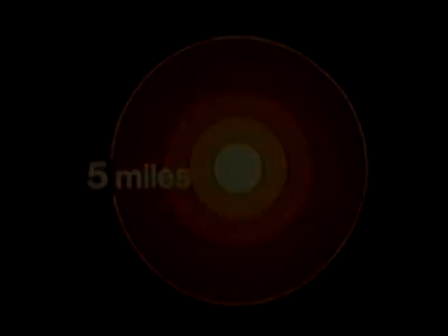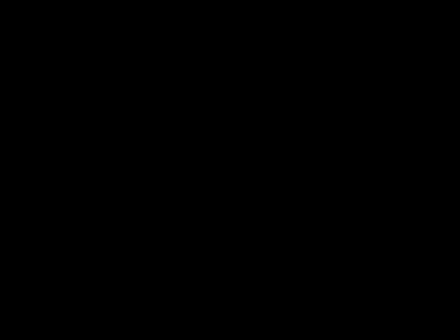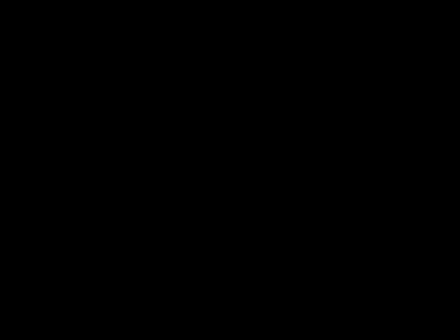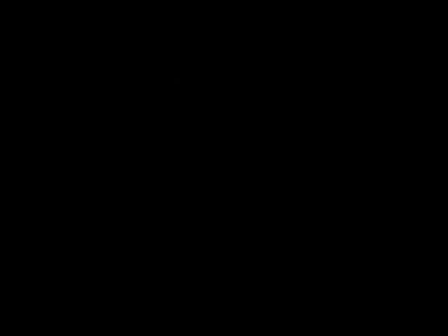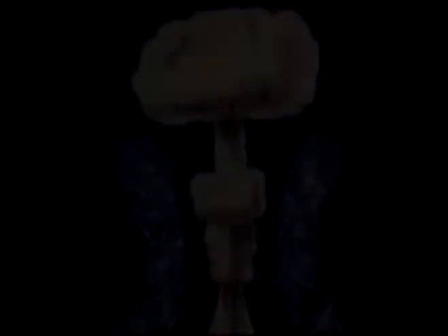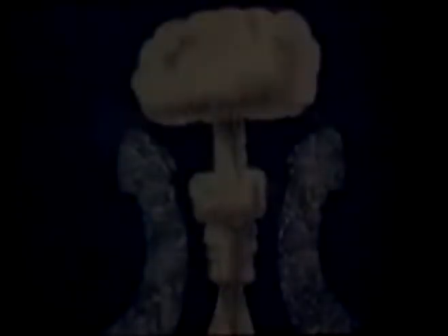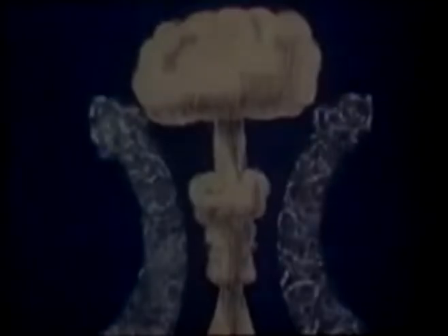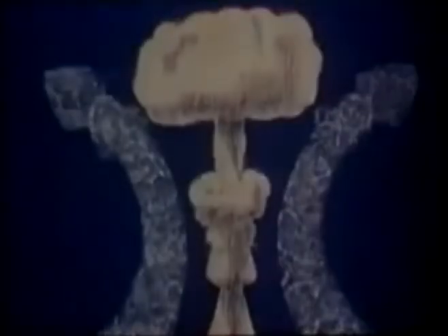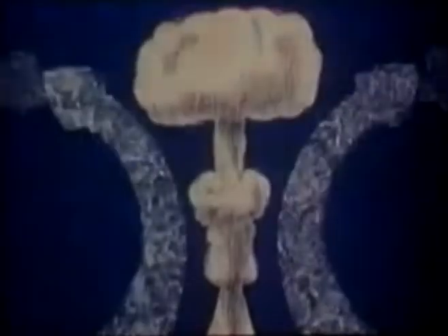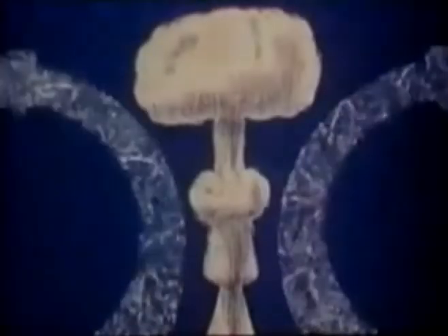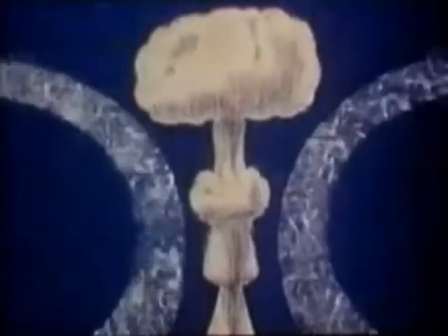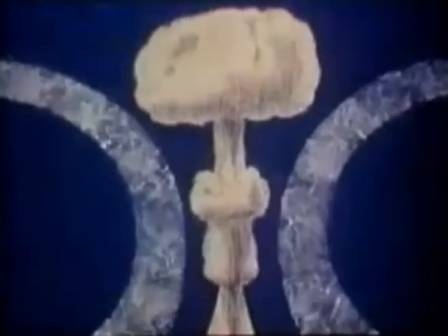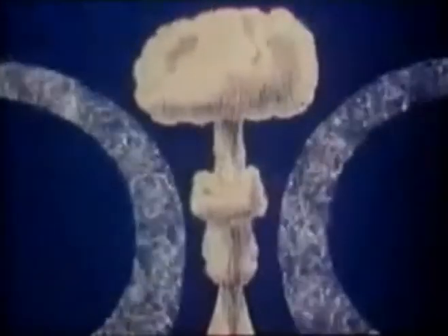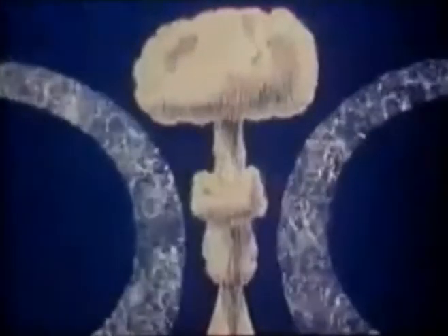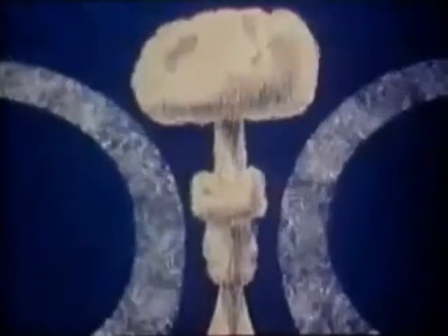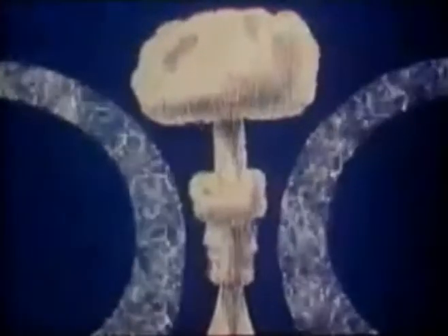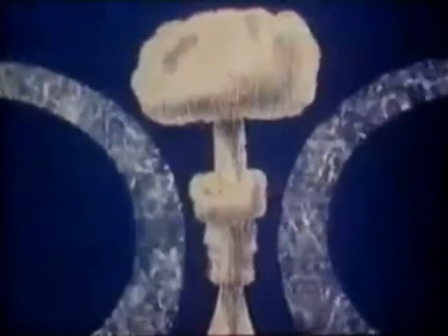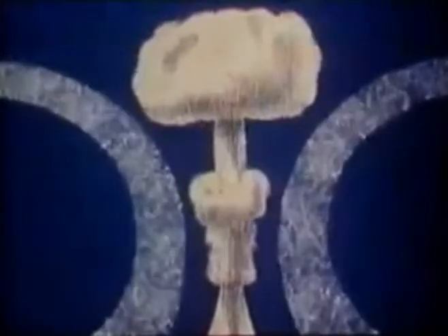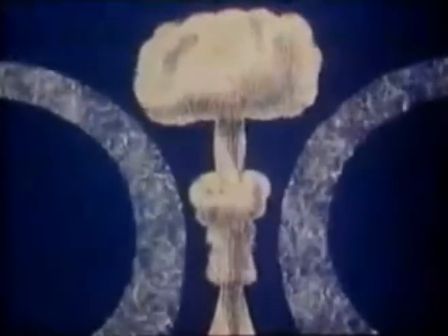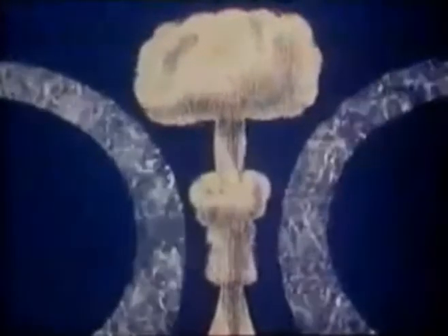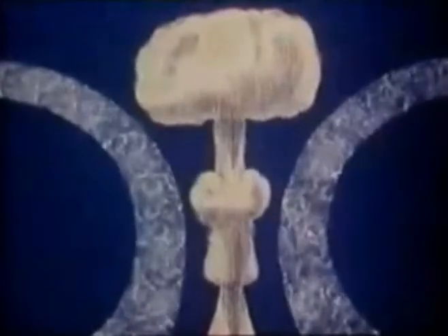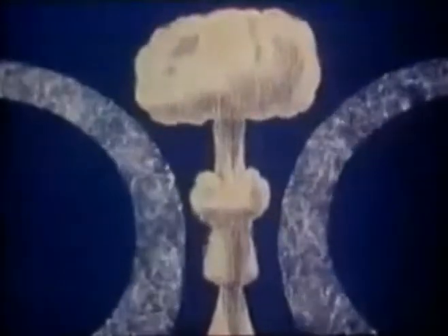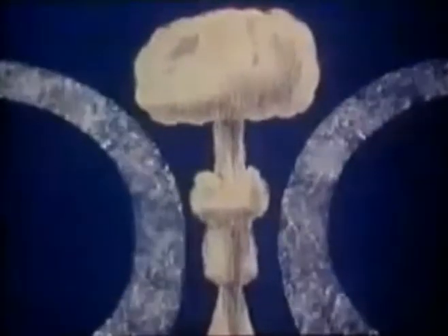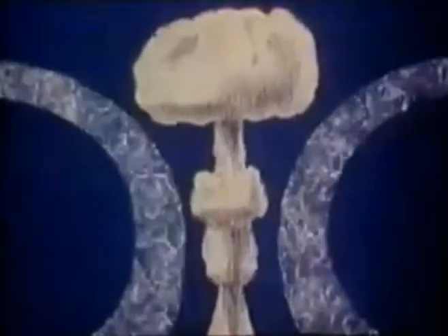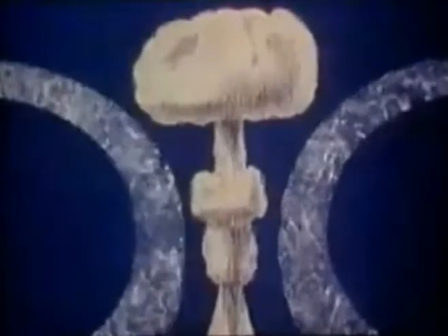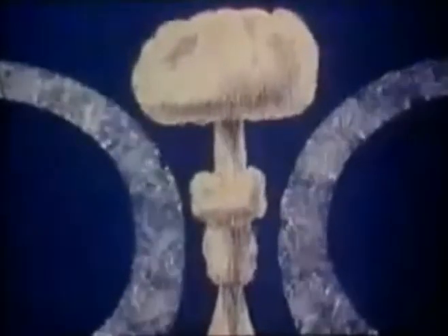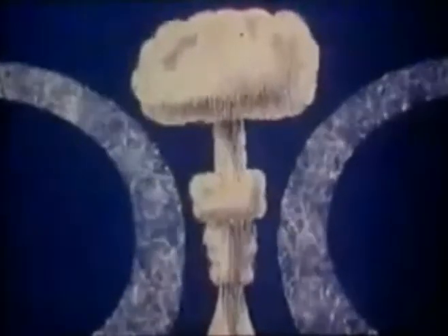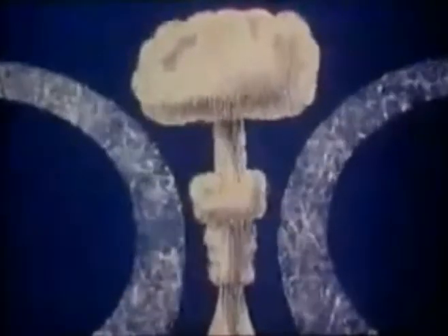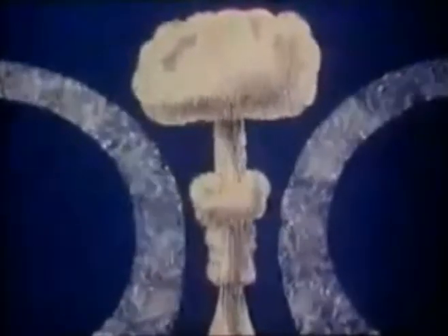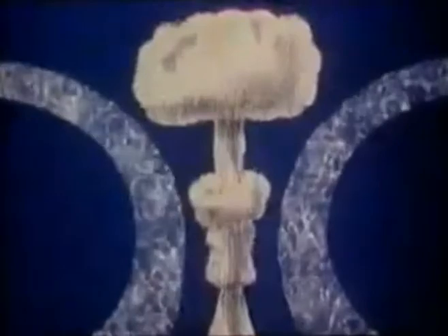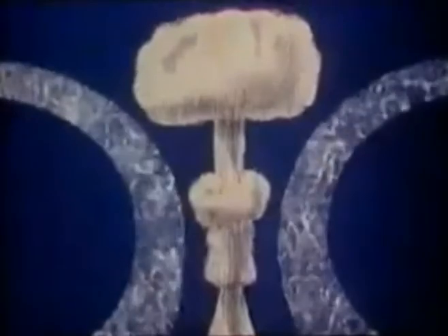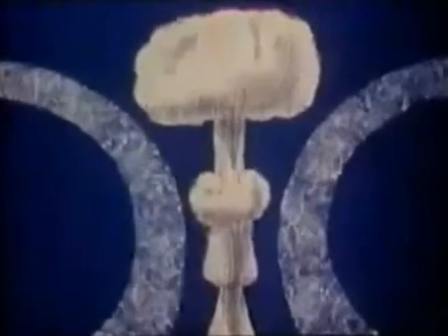Fallout is dust that is sucked up from the ground by the explosion. It can be deadly dangerous.